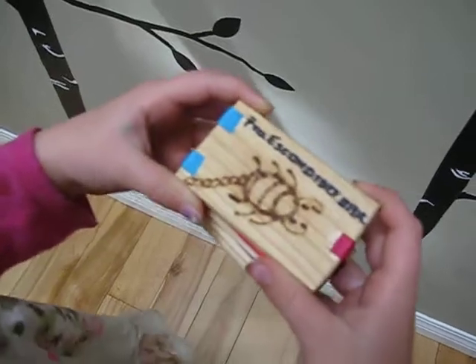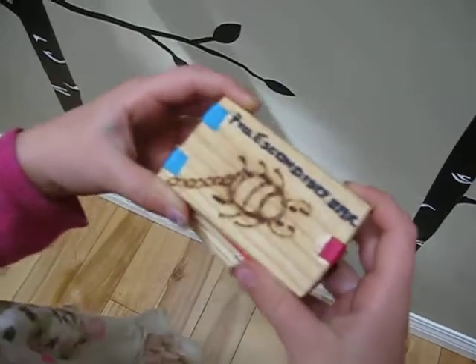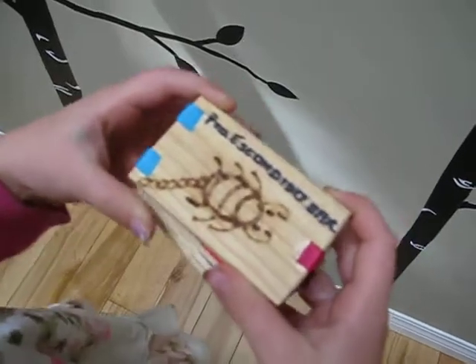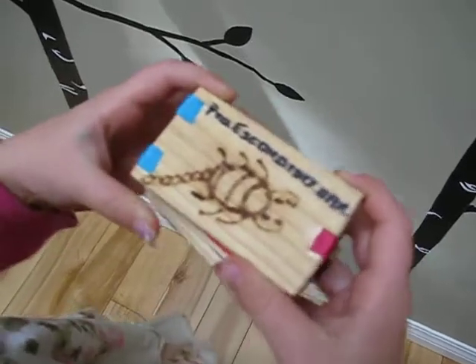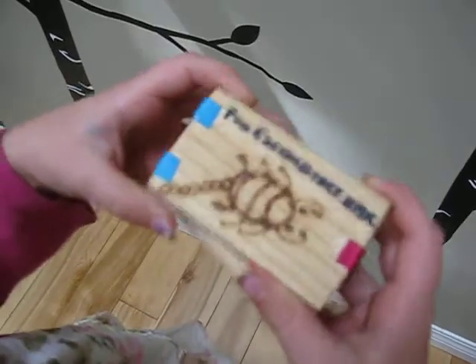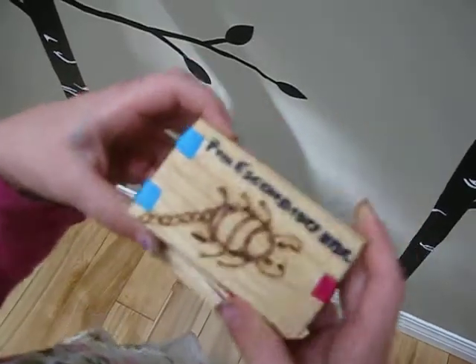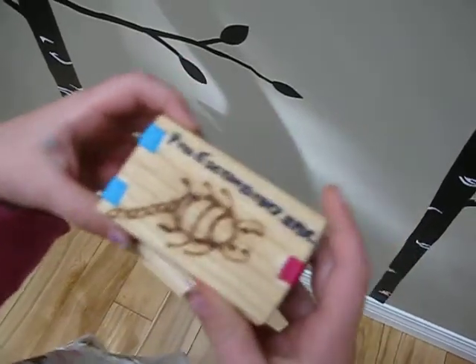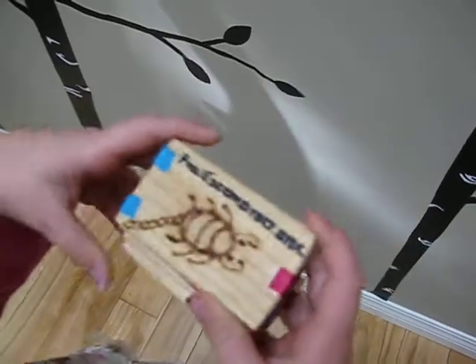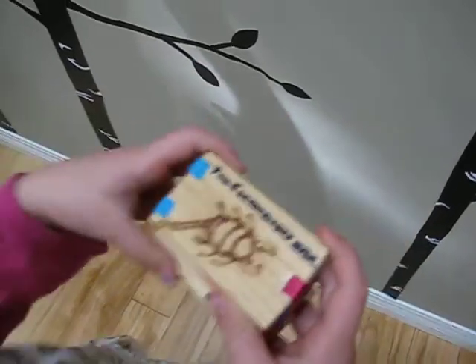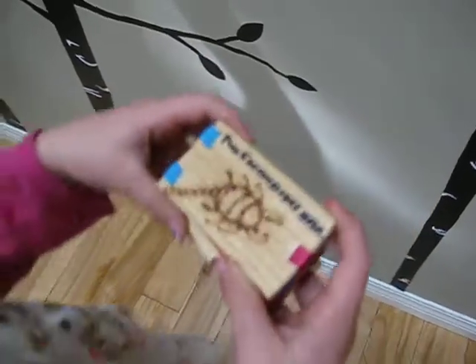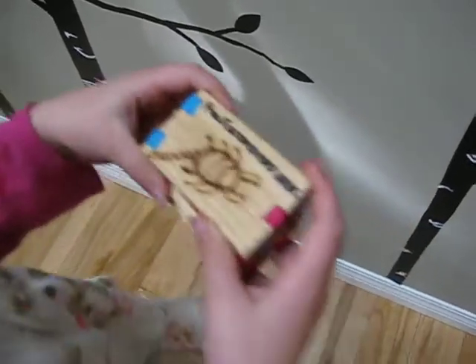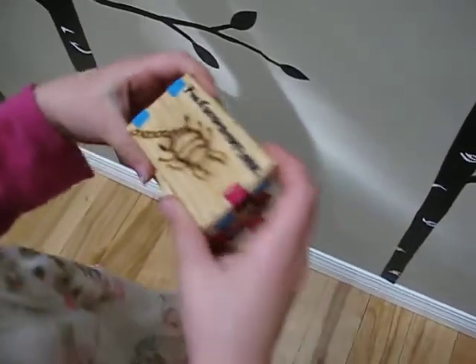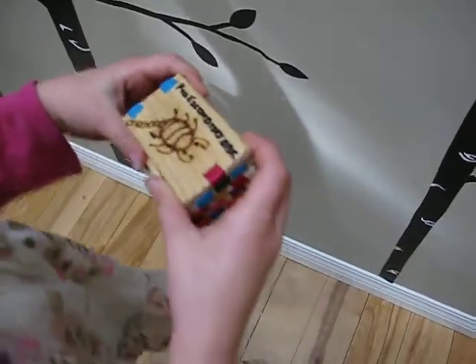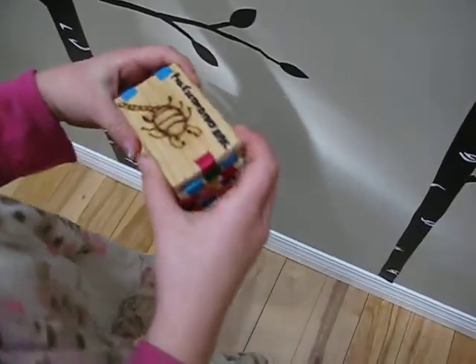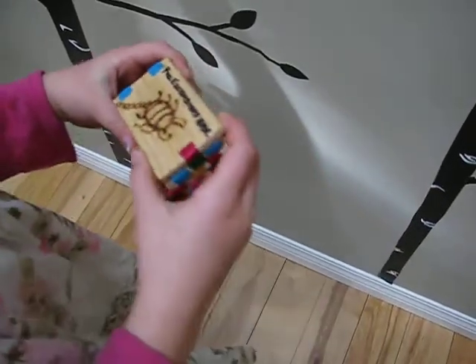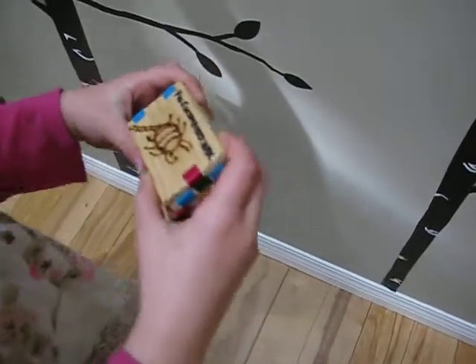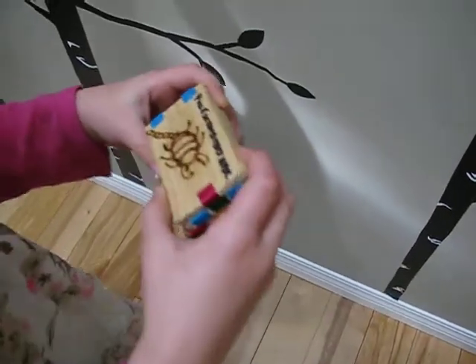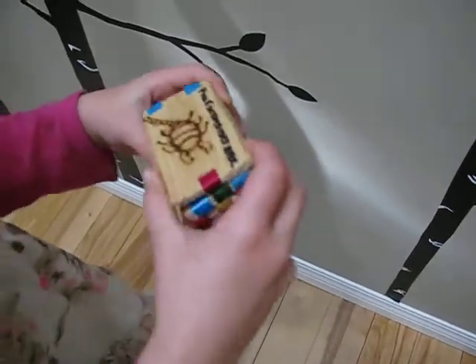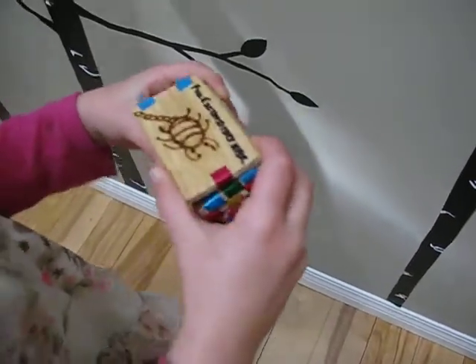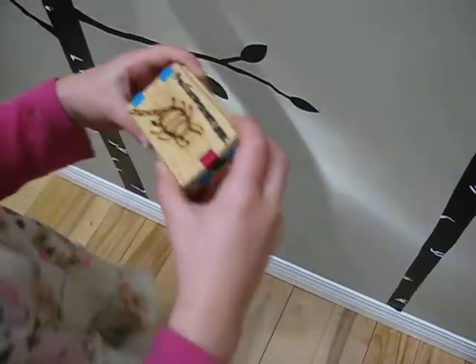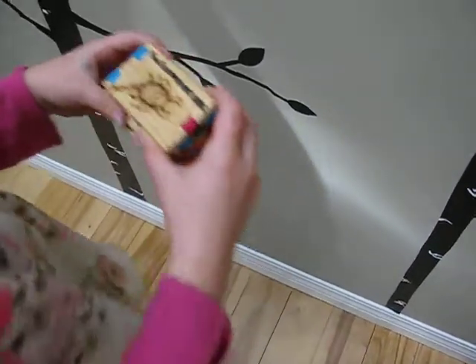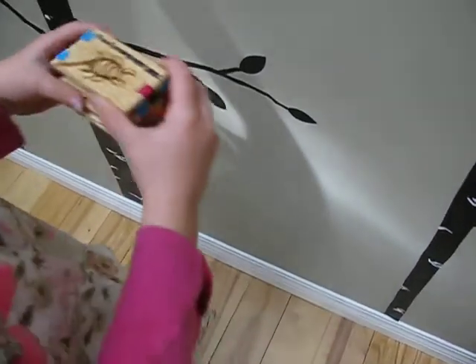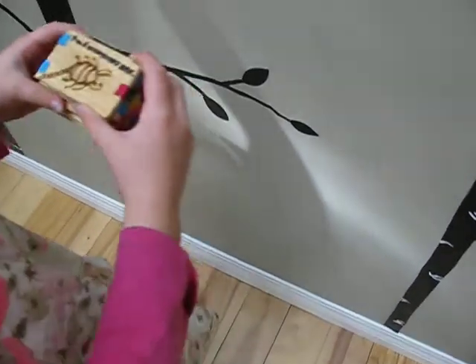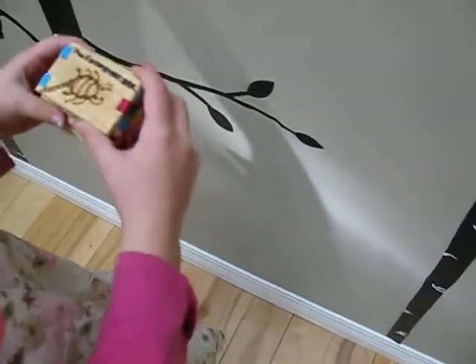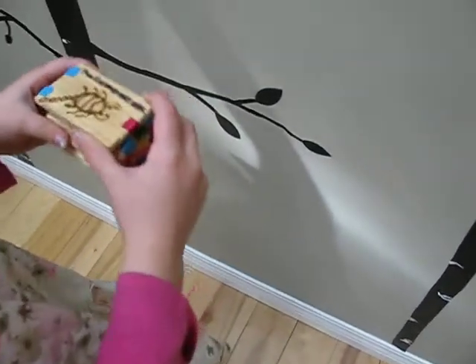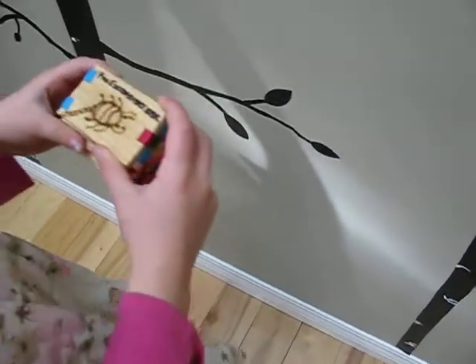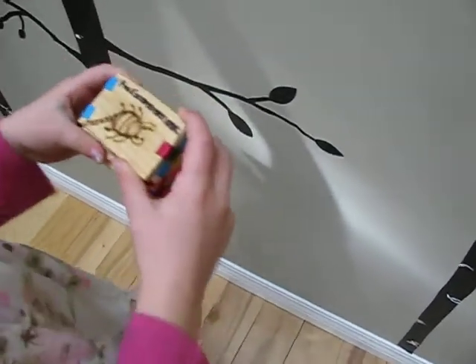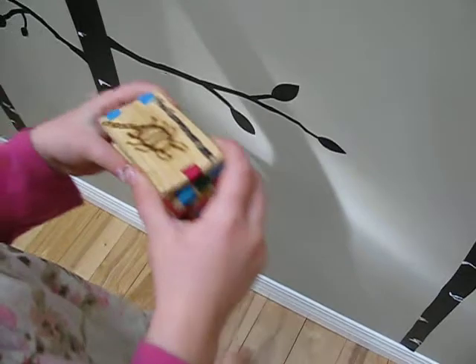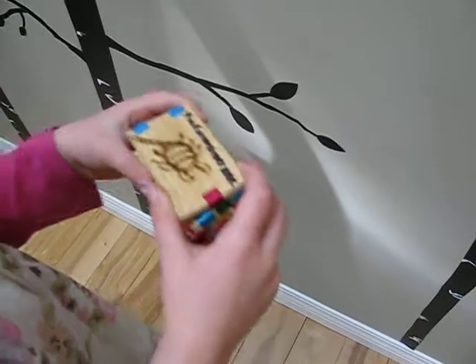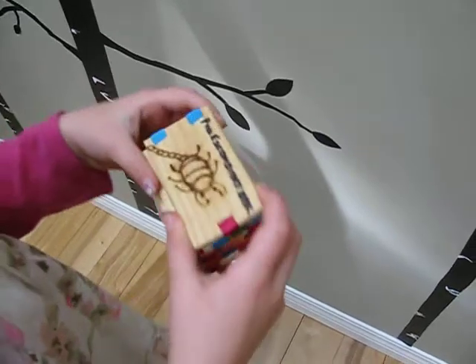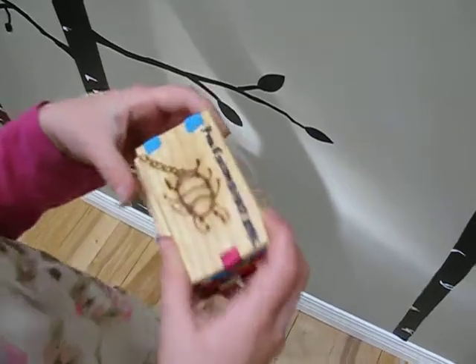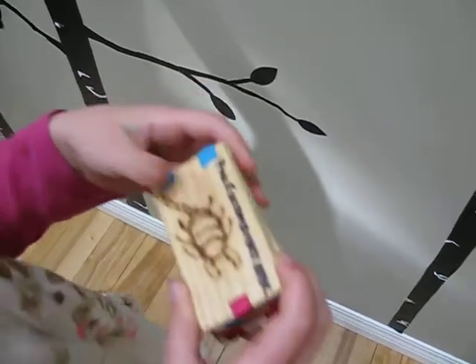Okay, welcome to Tiny Treasures. Today I'm going to show you my Mexican Ladder.